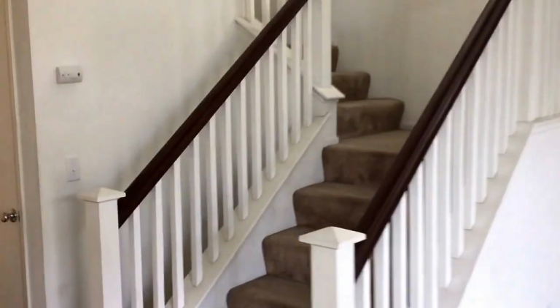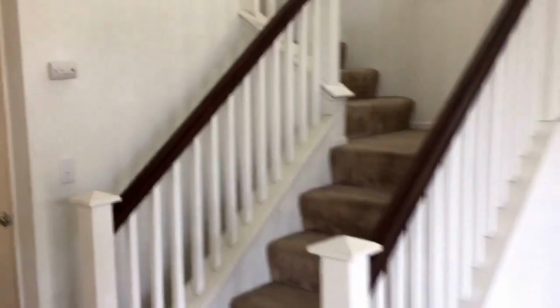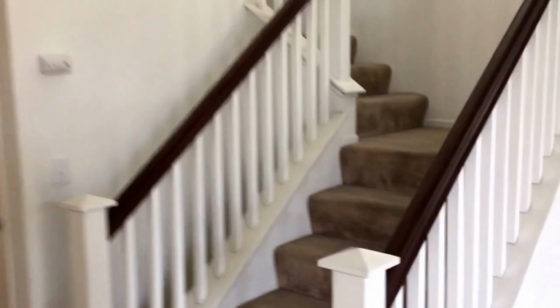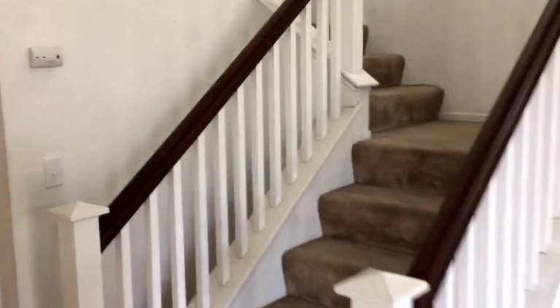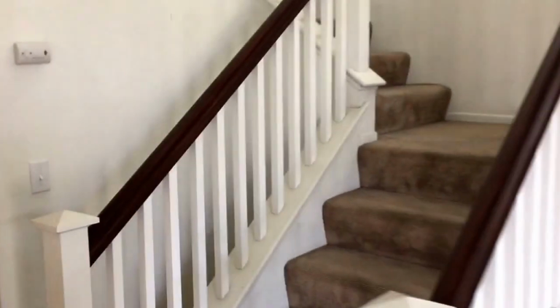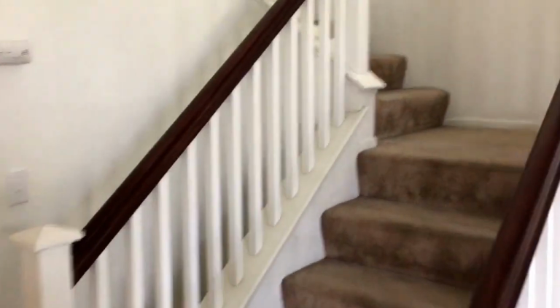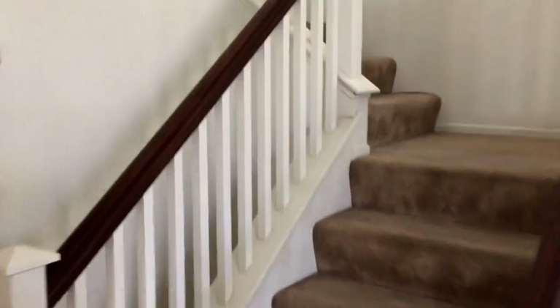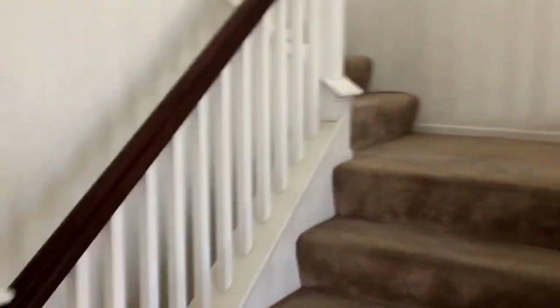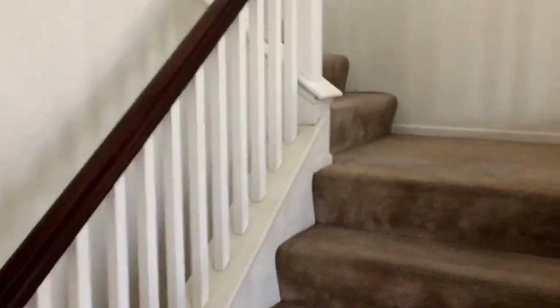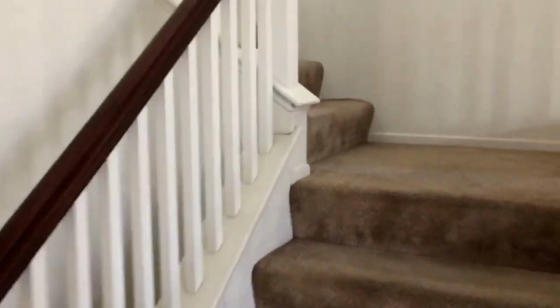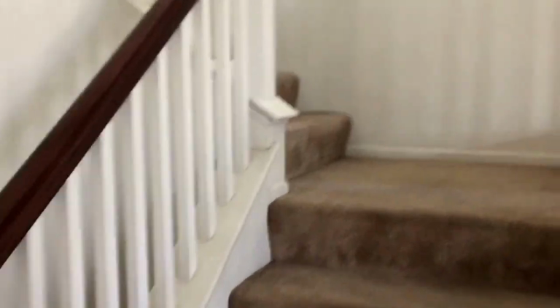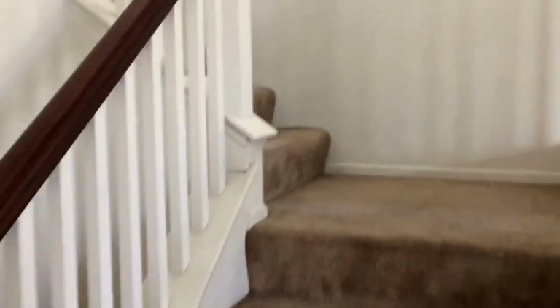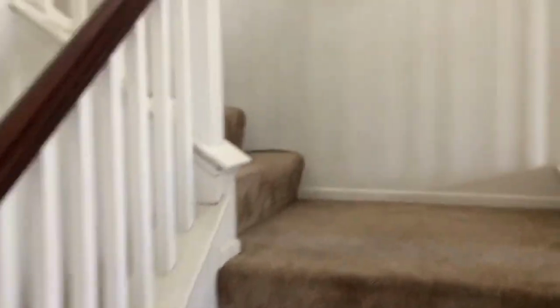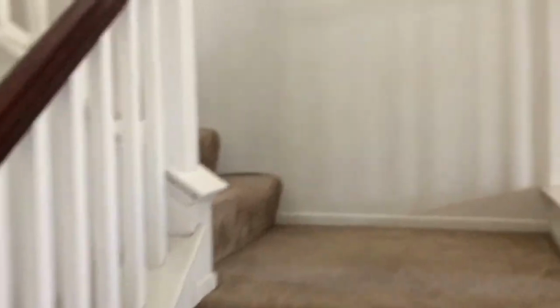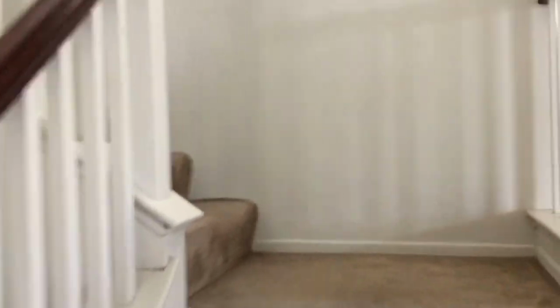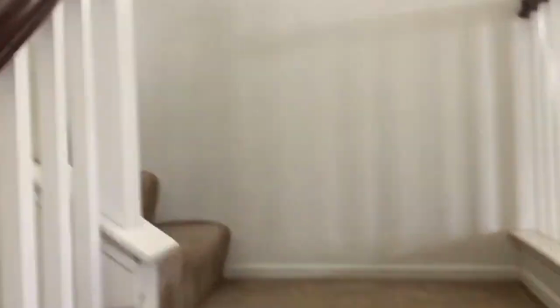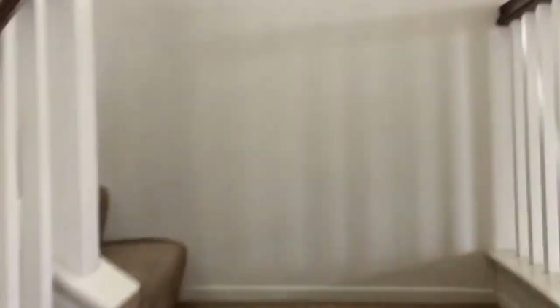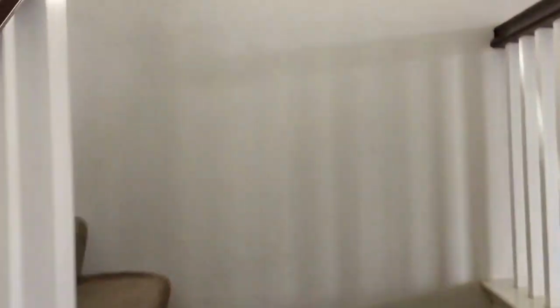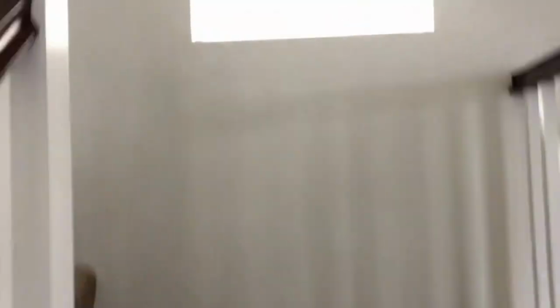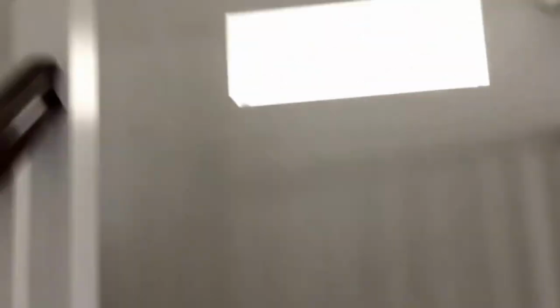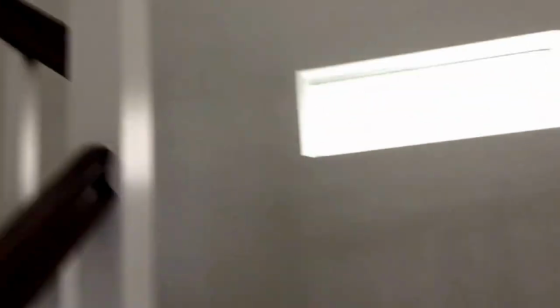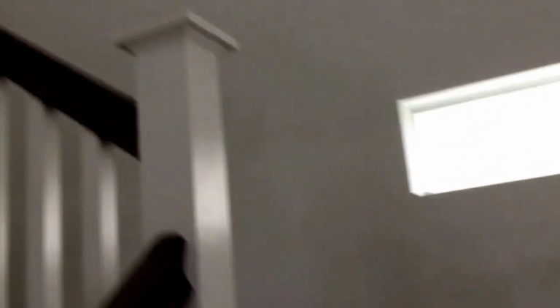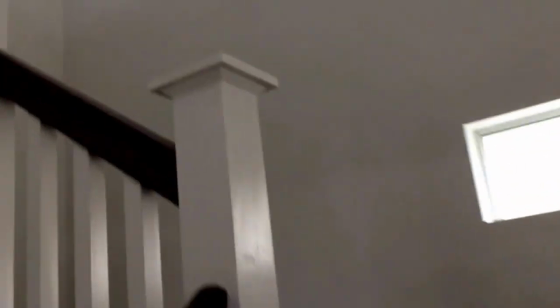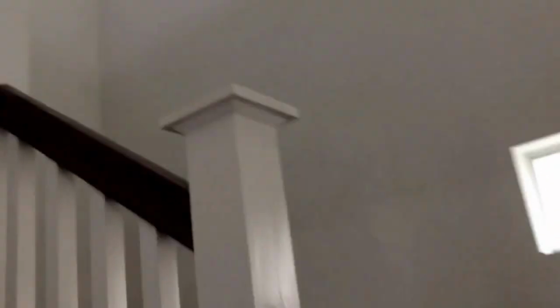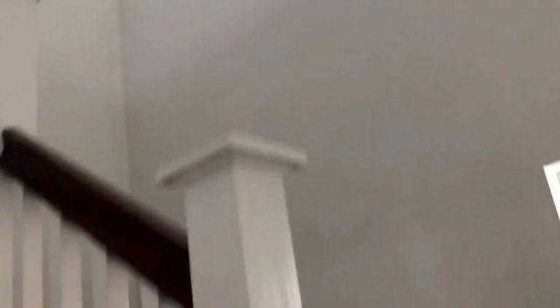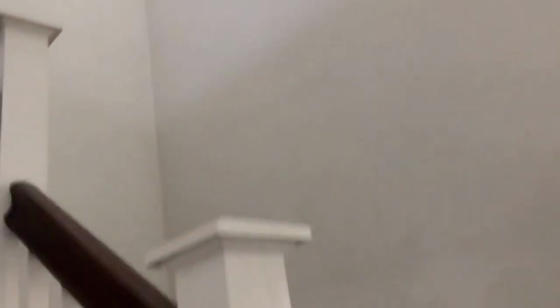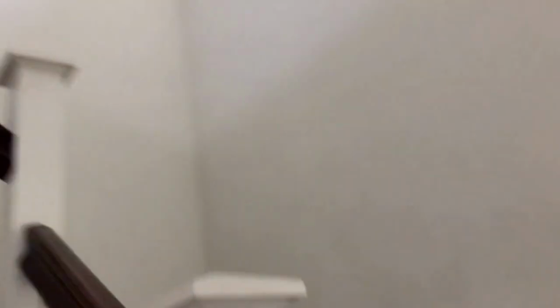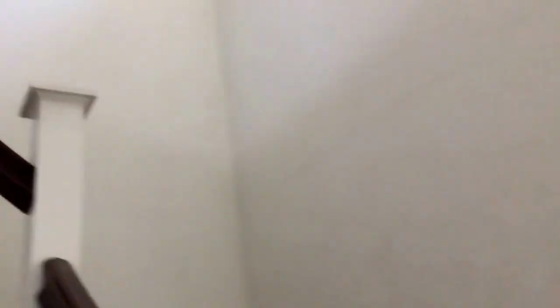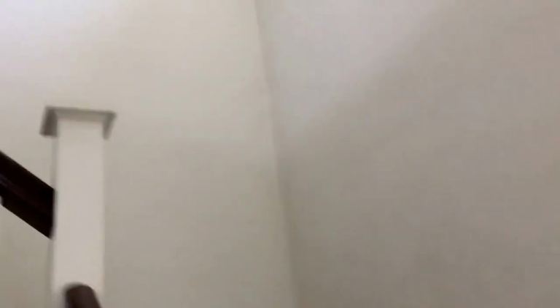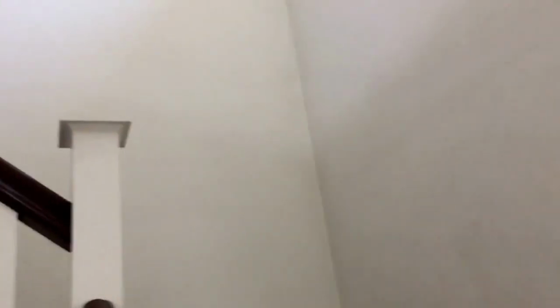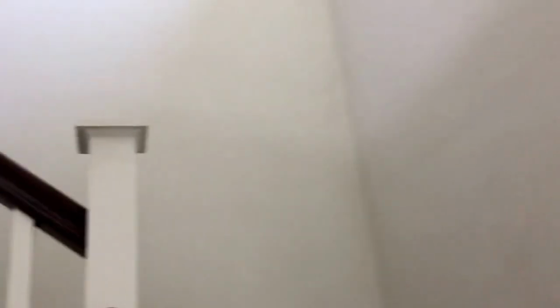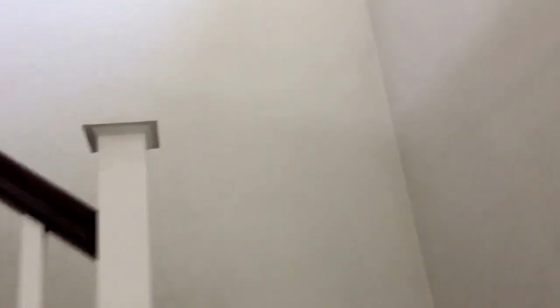We'll go upstairs. All four bedrooms and two full baths are located upstairs.